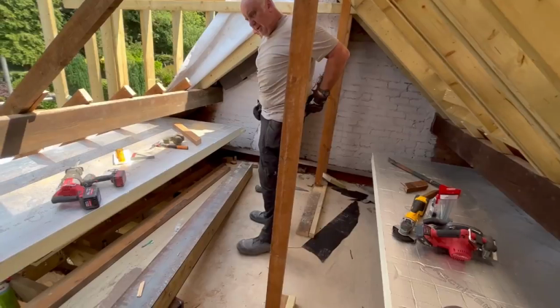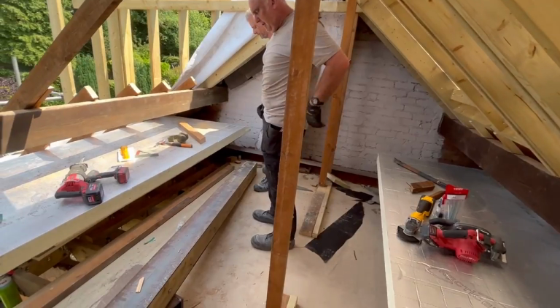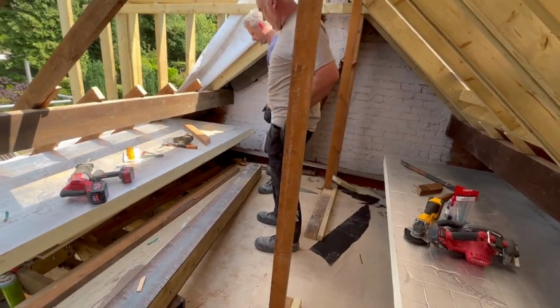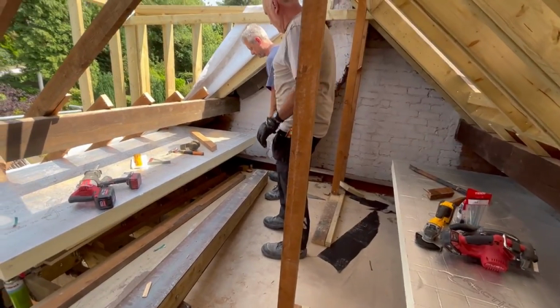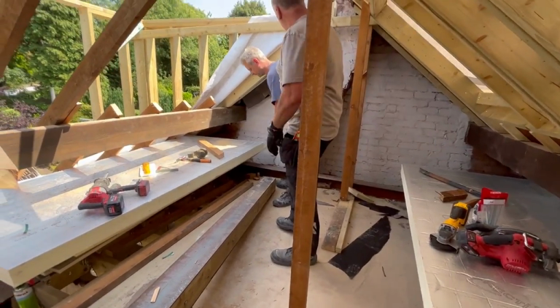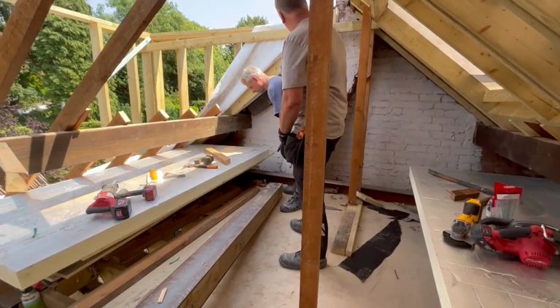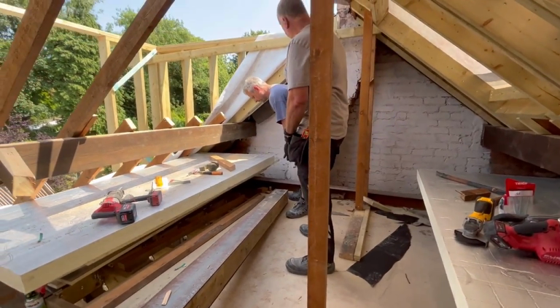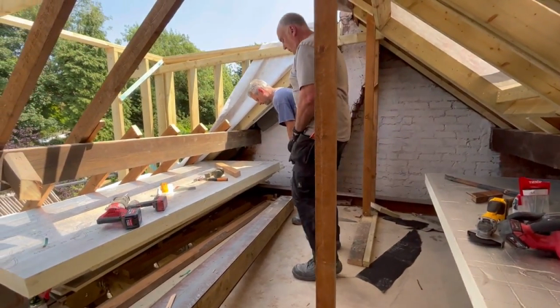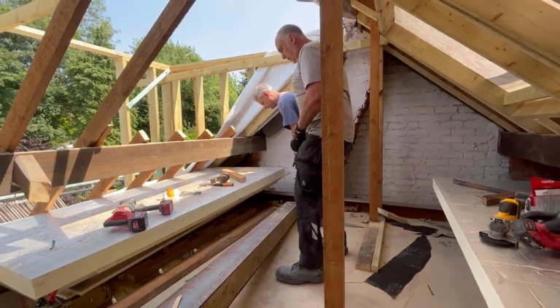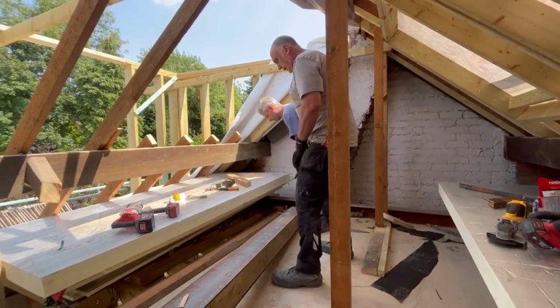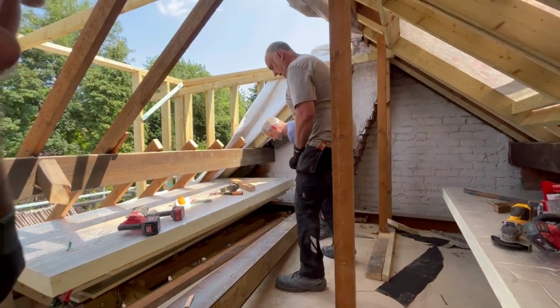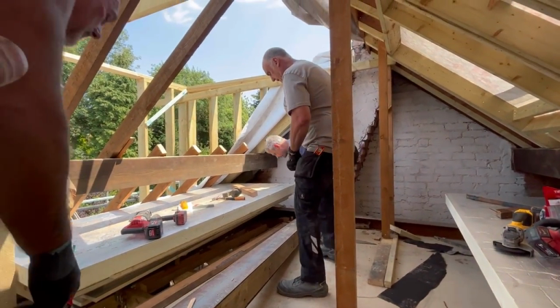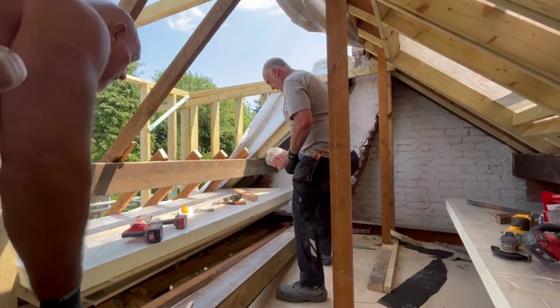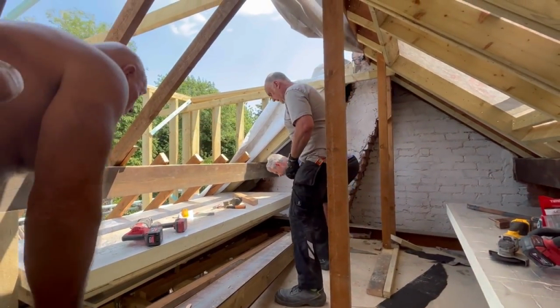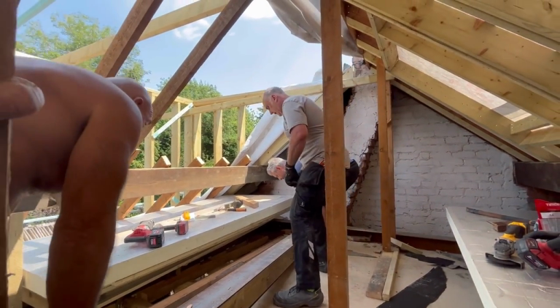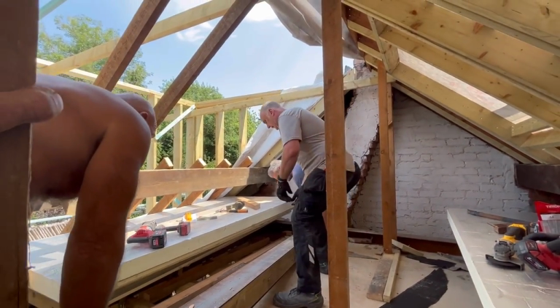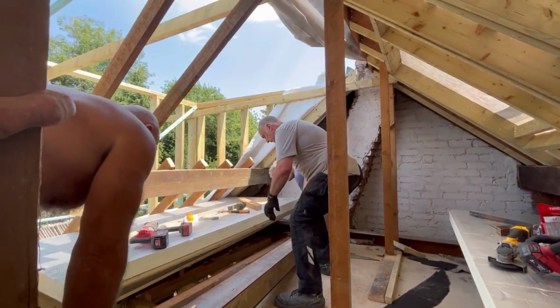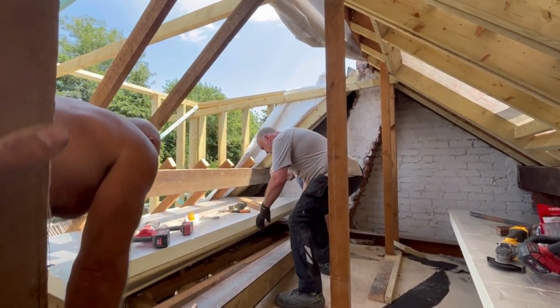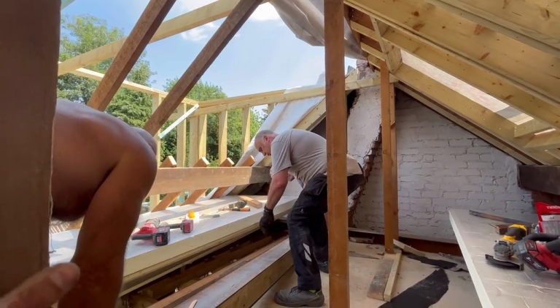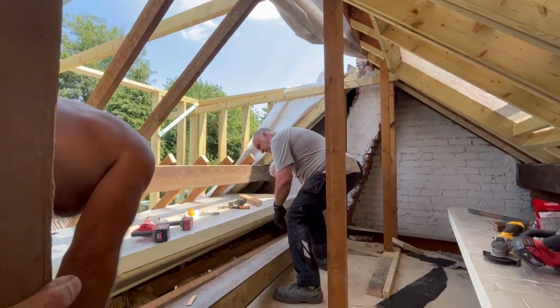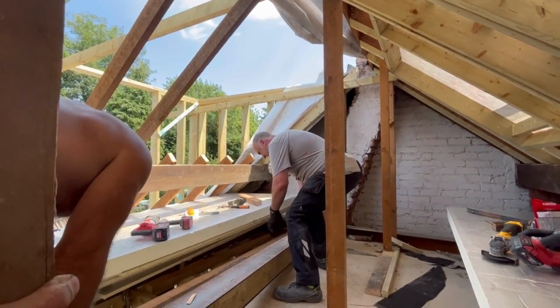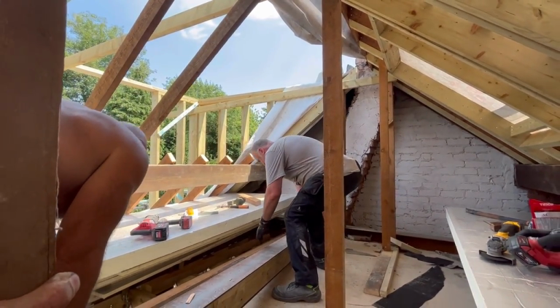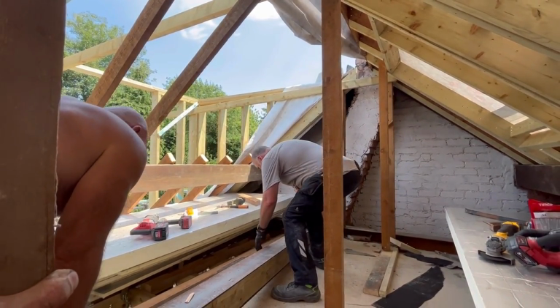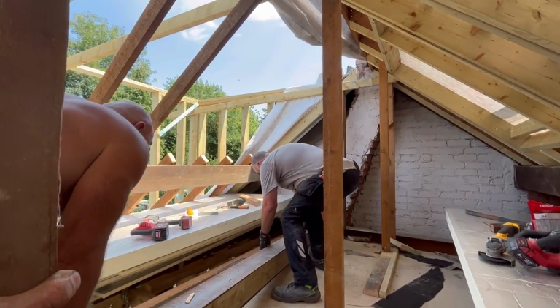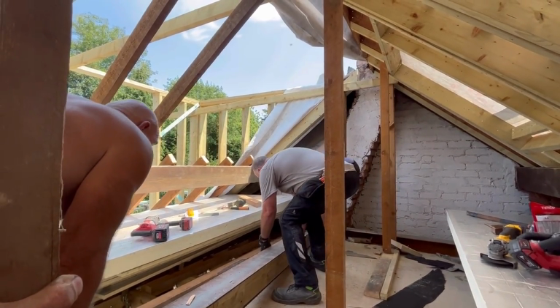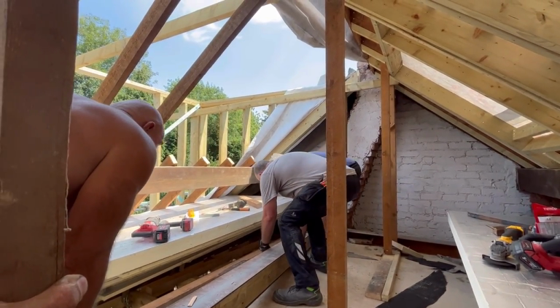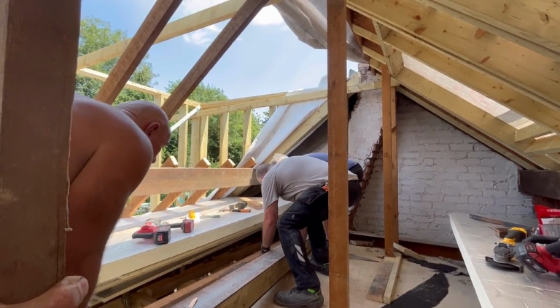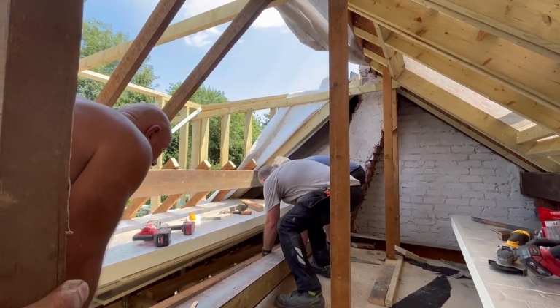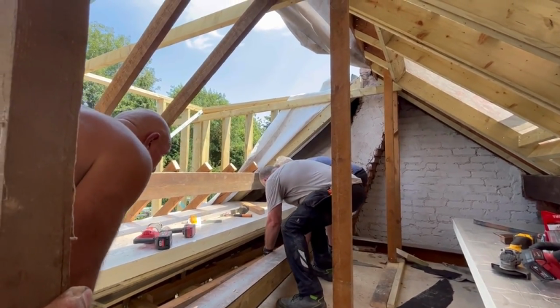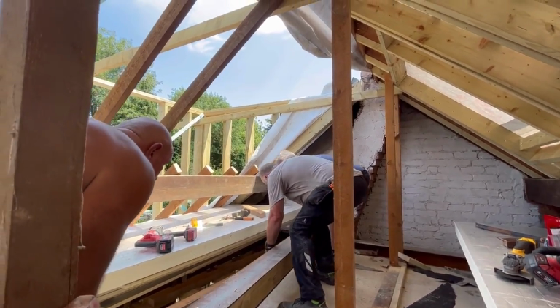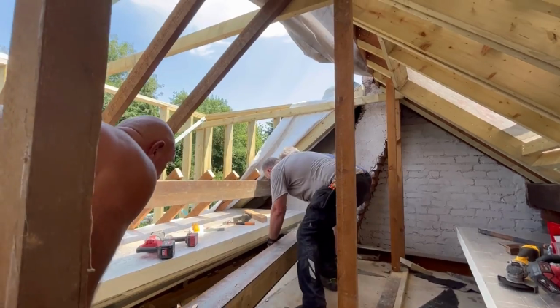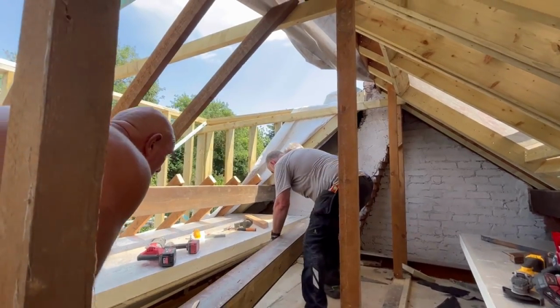Perks of being the cameraman — I'm just holding the camera while the lads put the steel up.